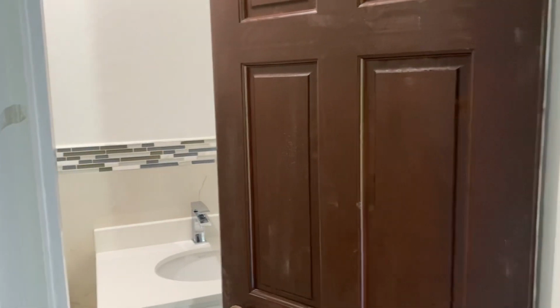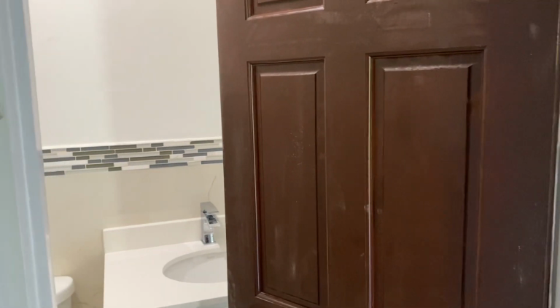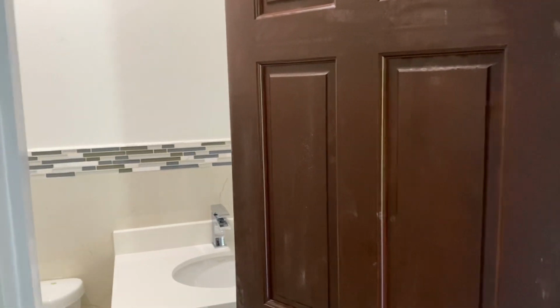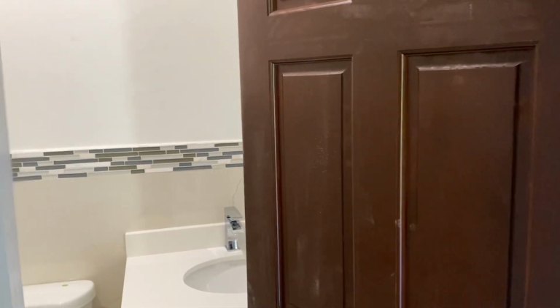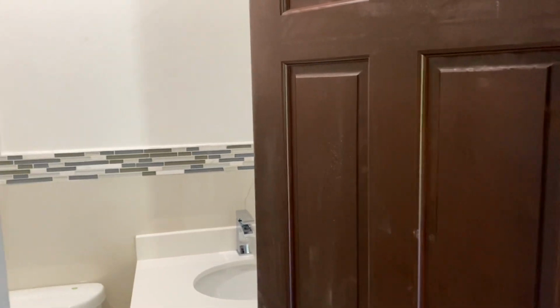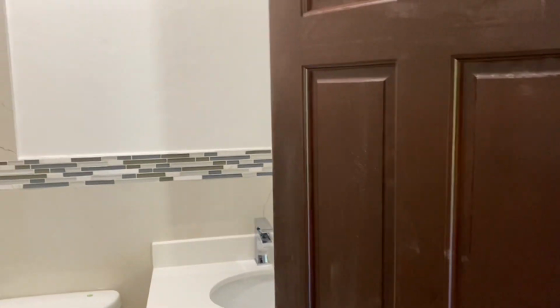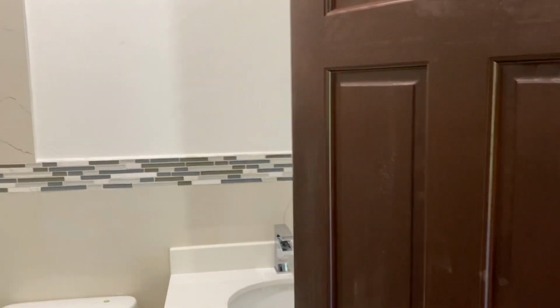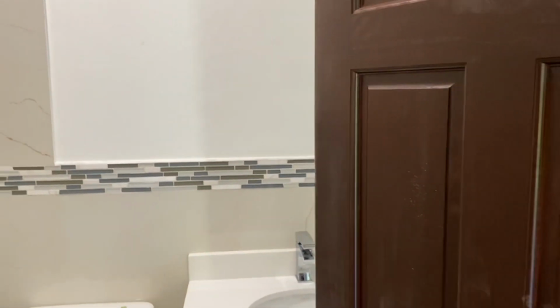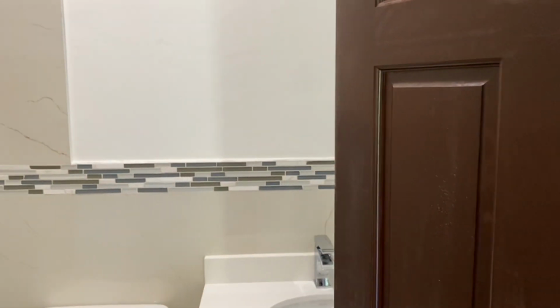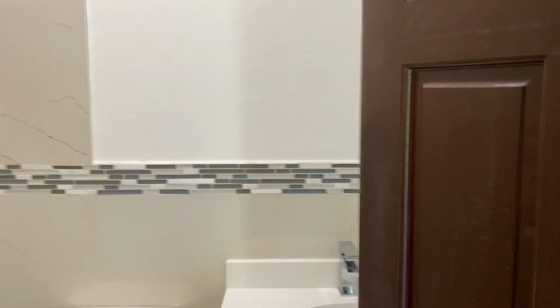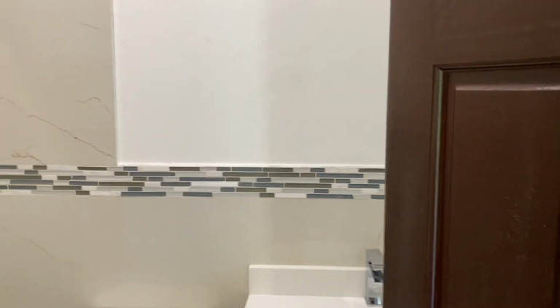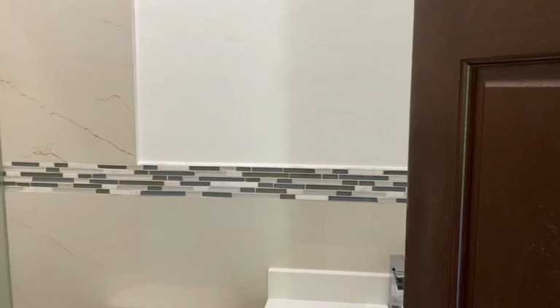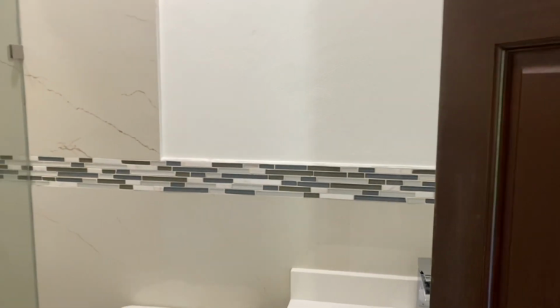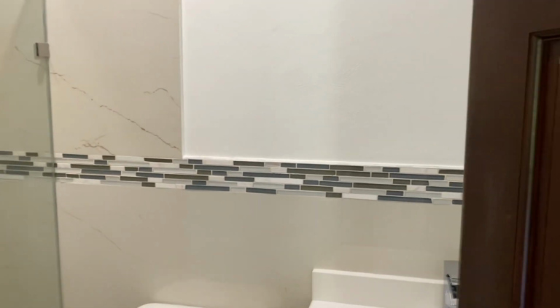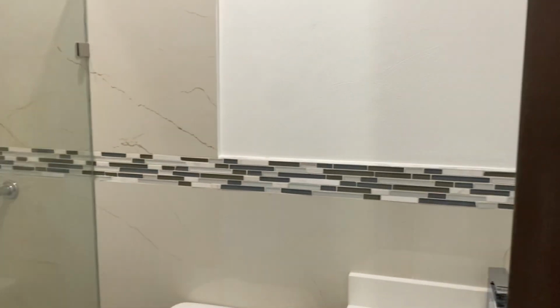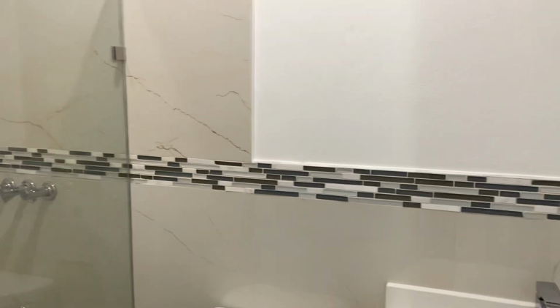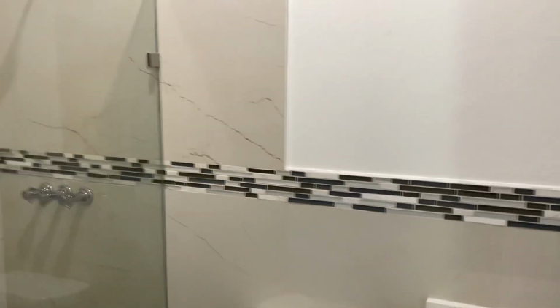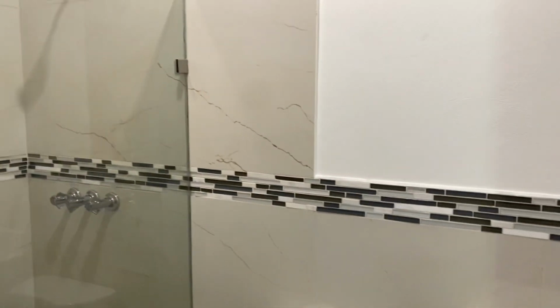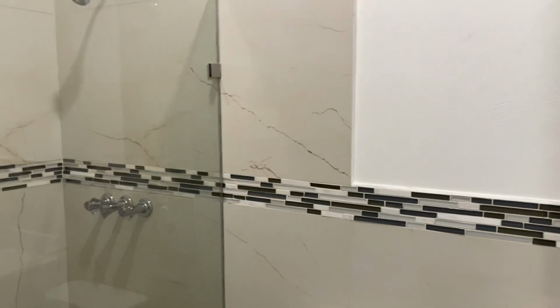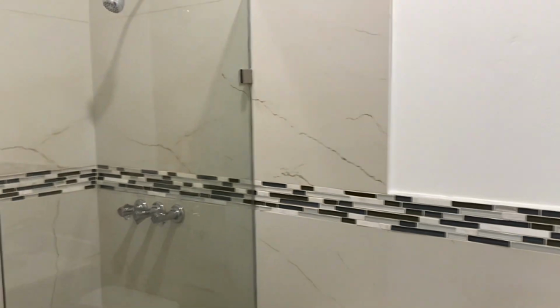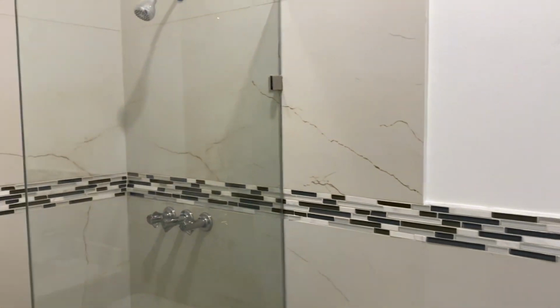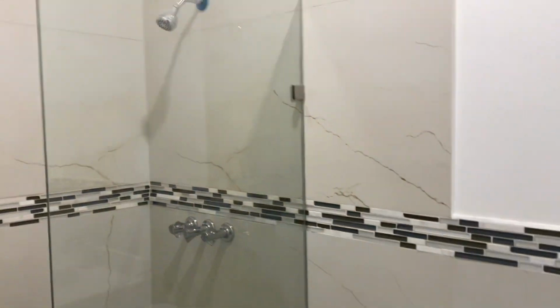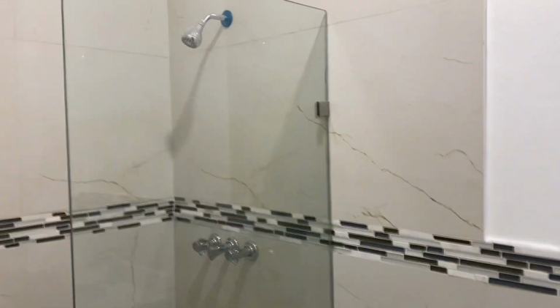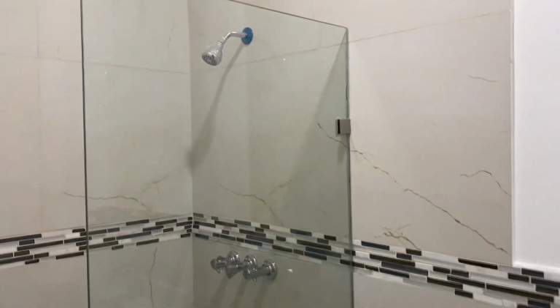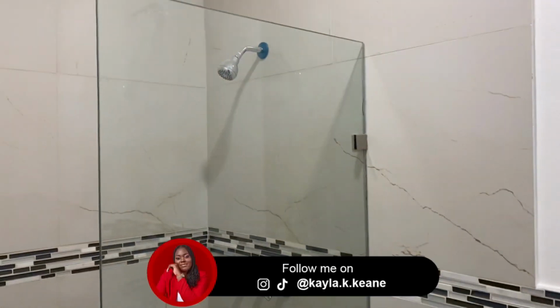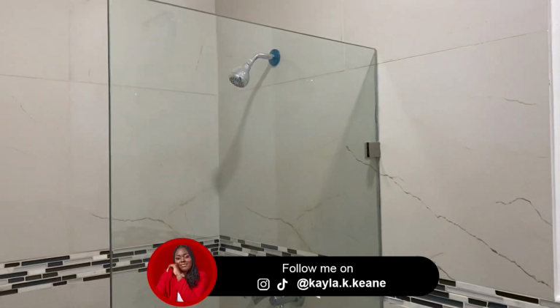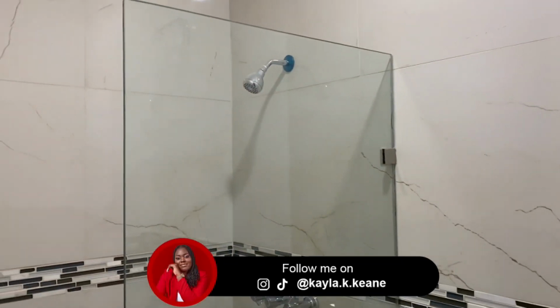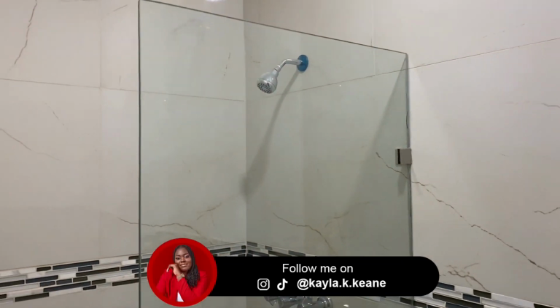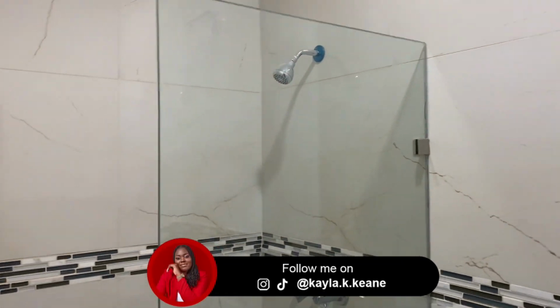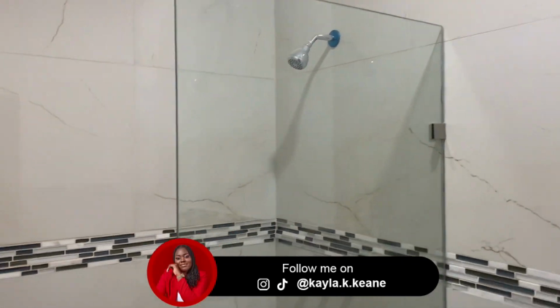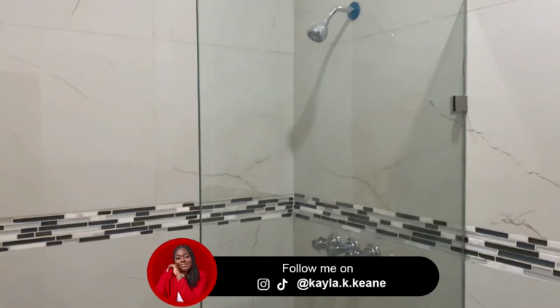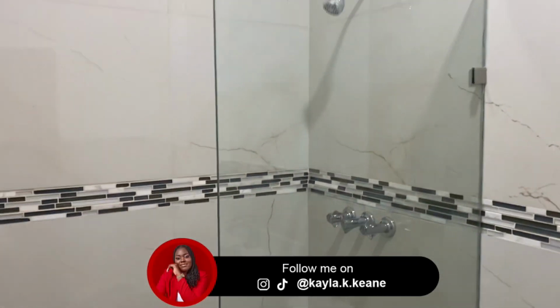We are now looking at the bathroom for that bedroom.